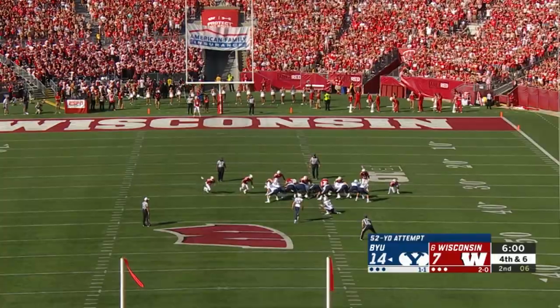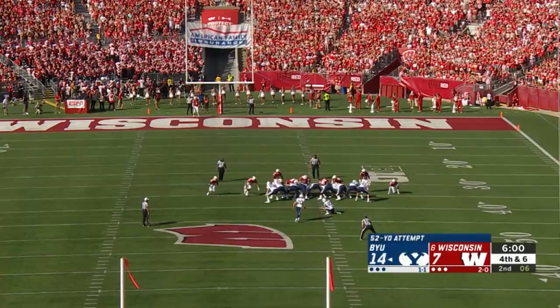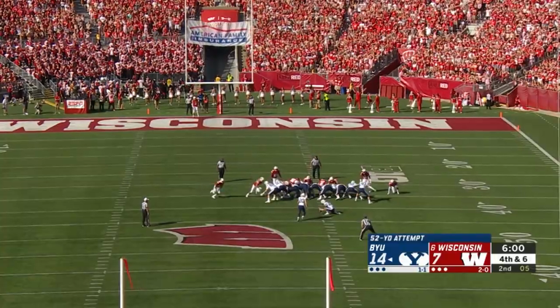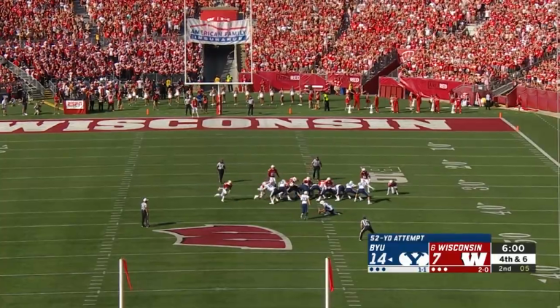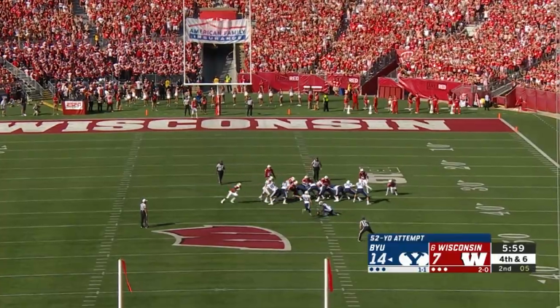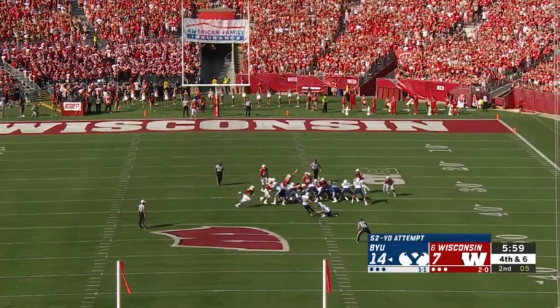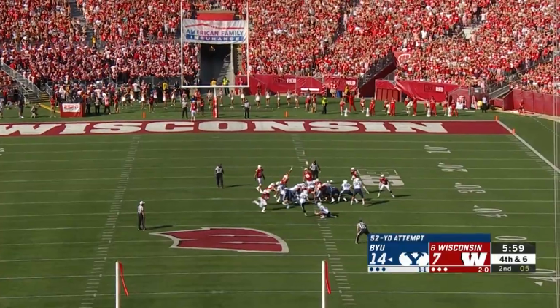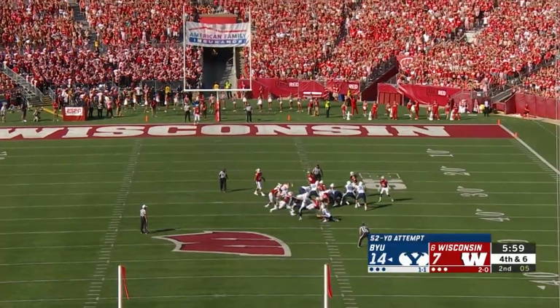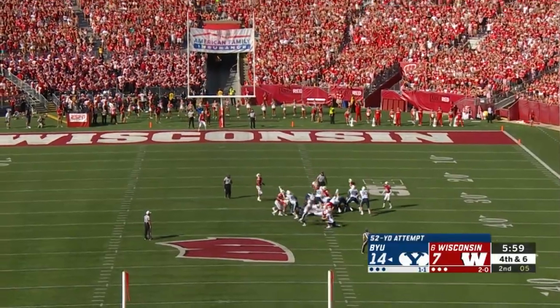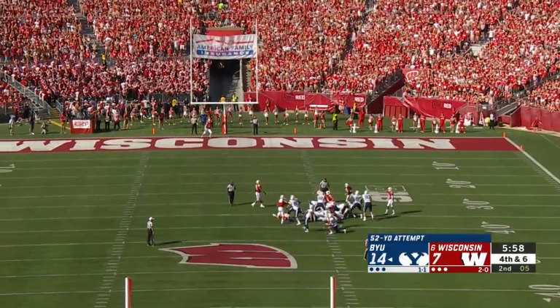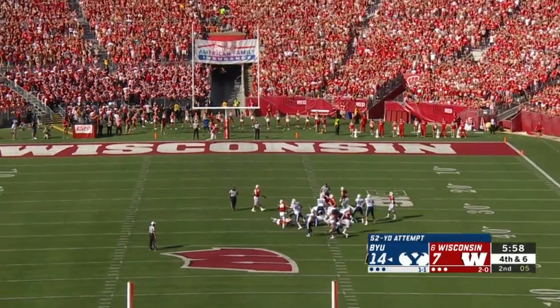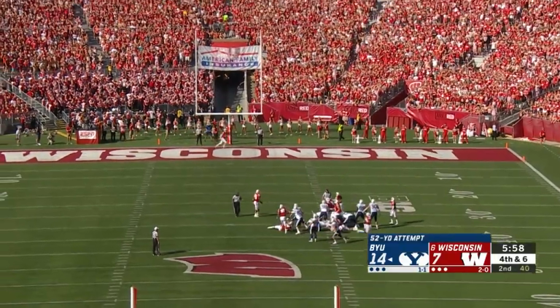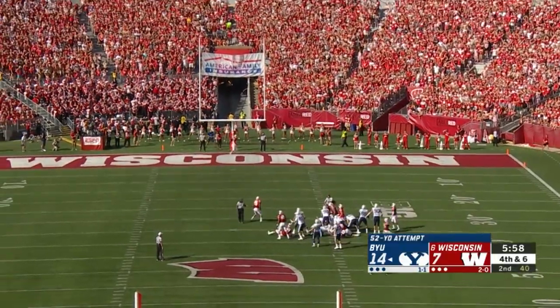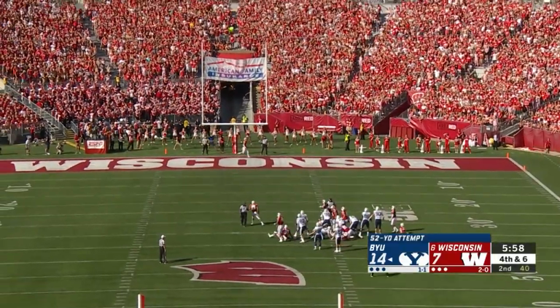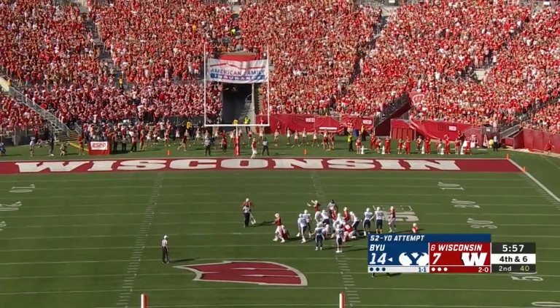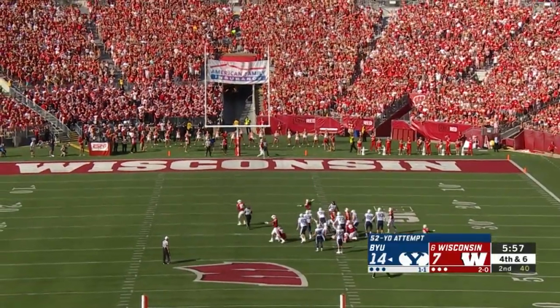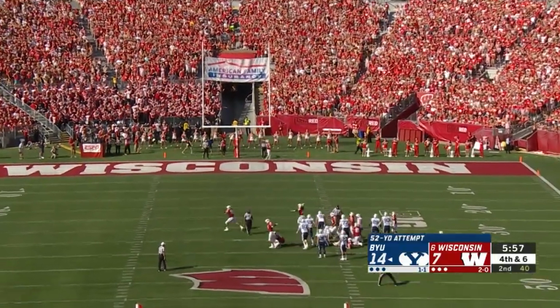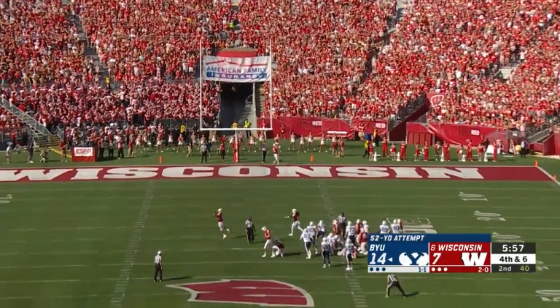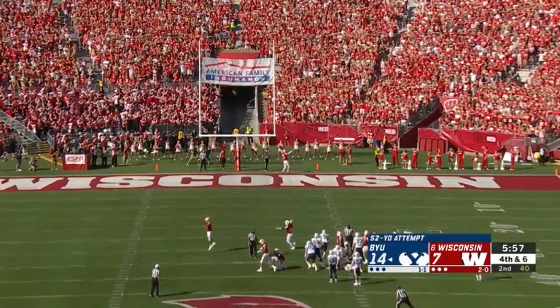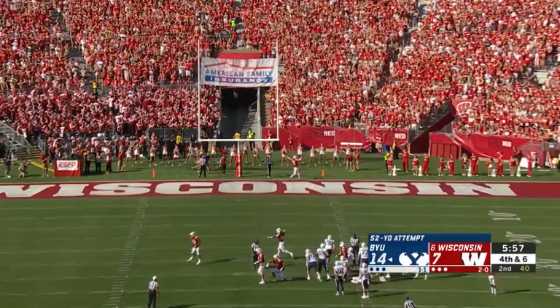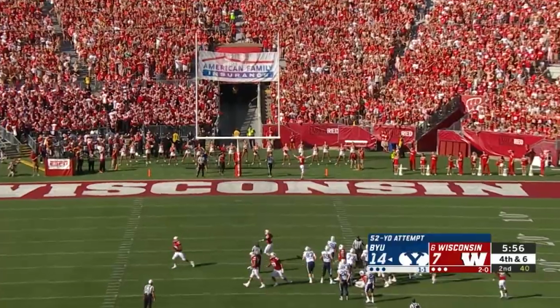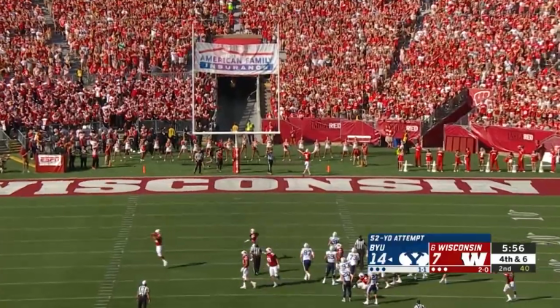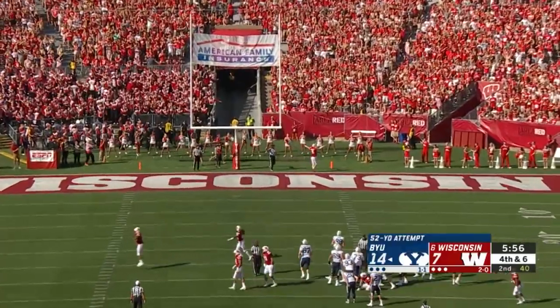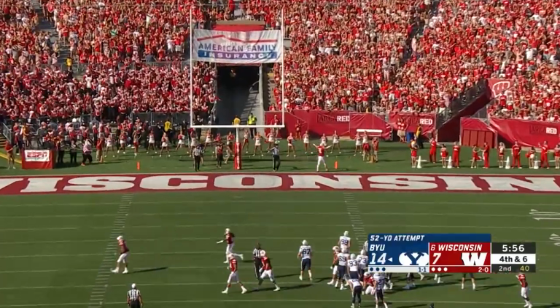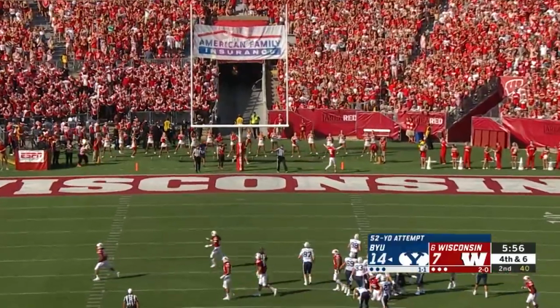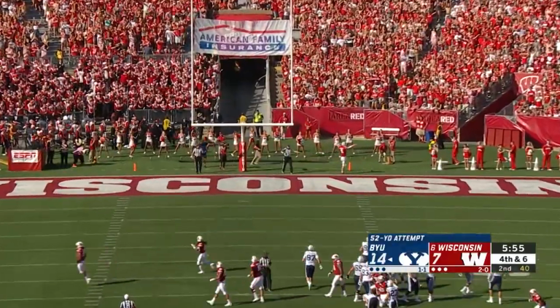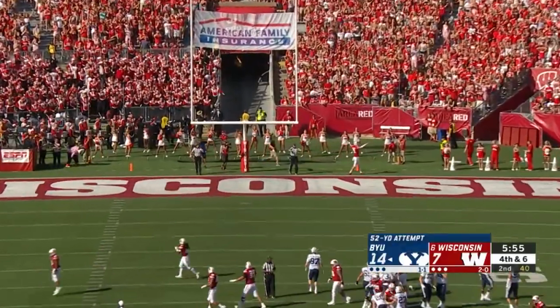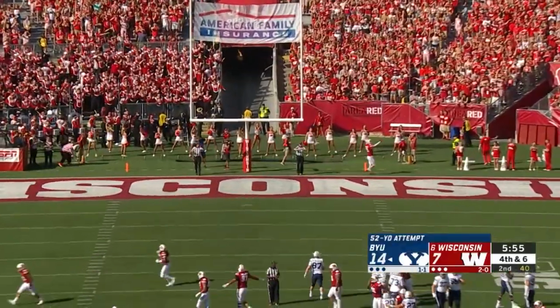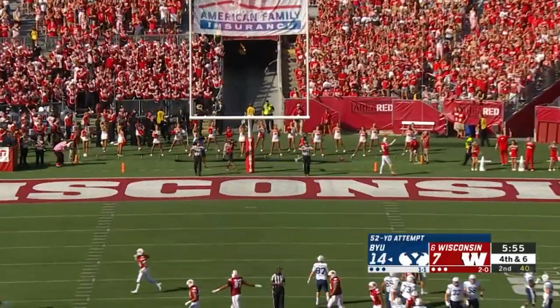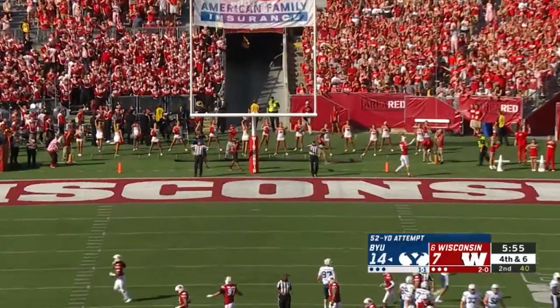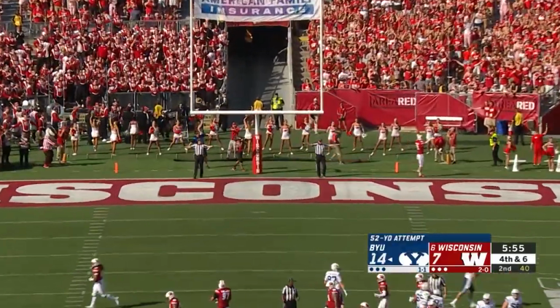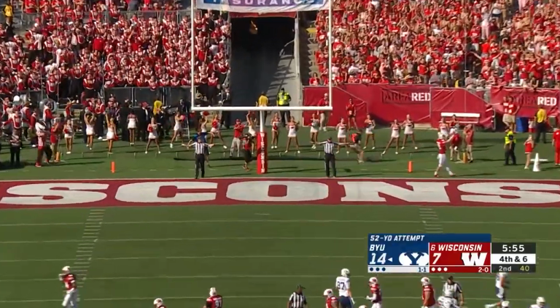There's the snap, the hold — the kick is on its way. And it is no good.